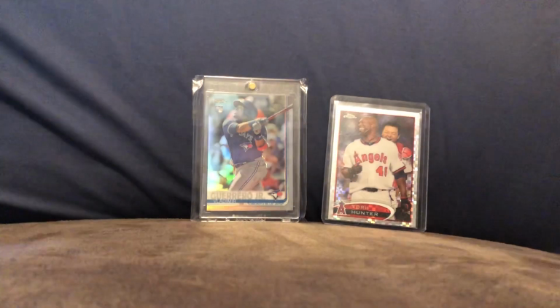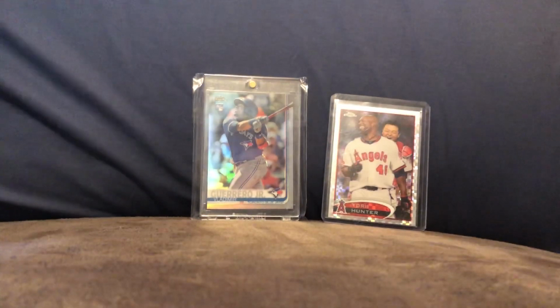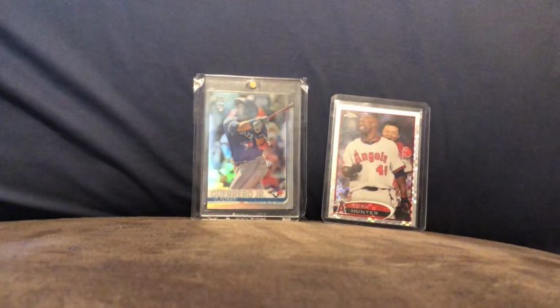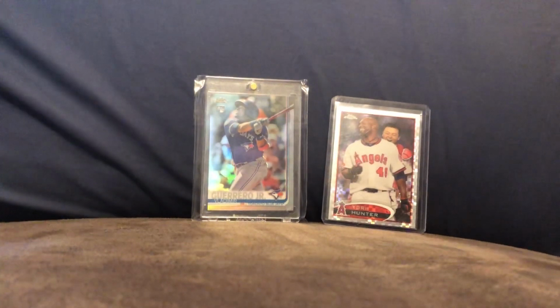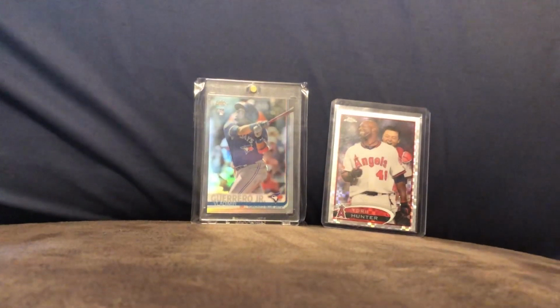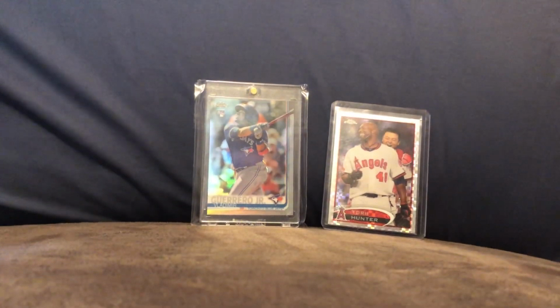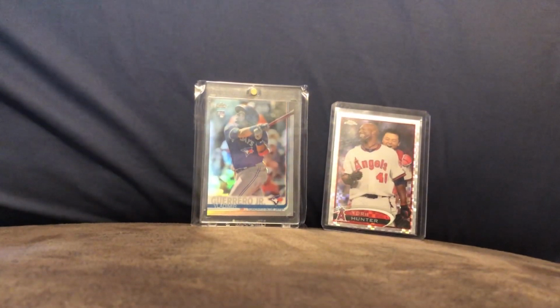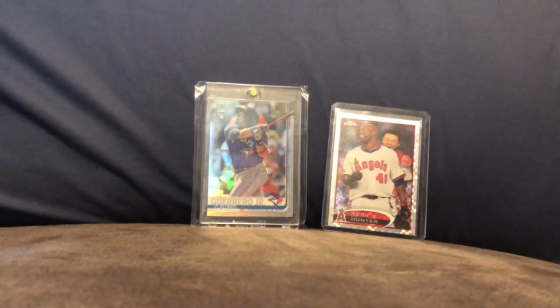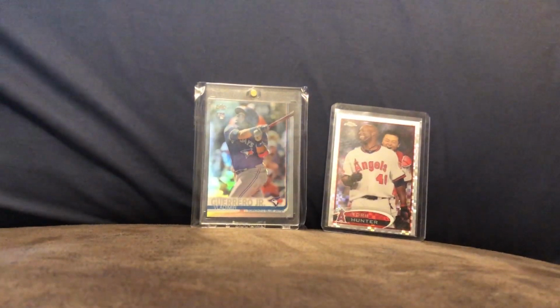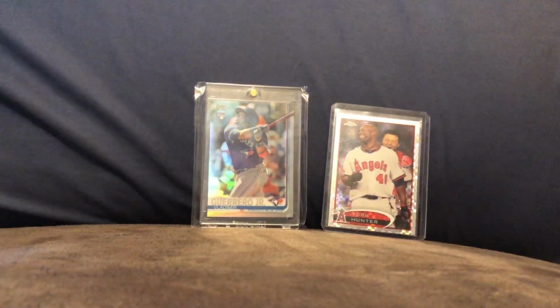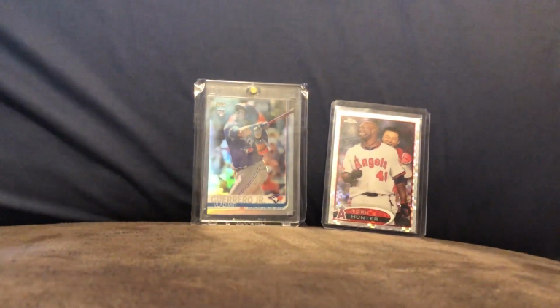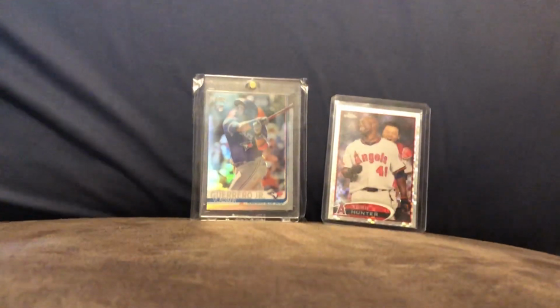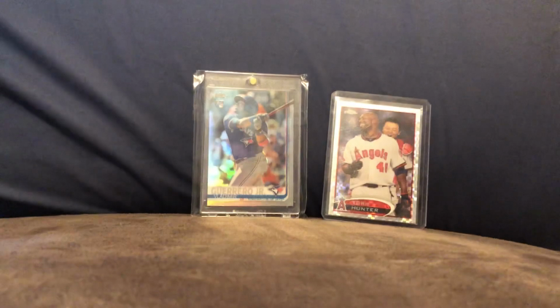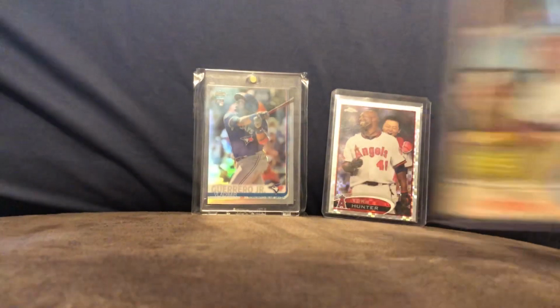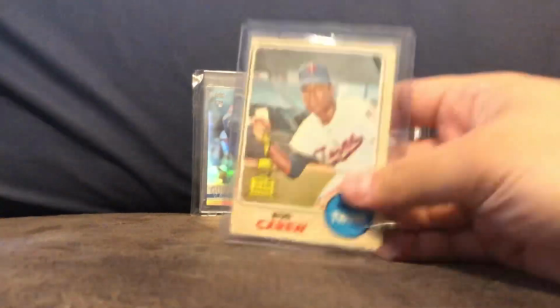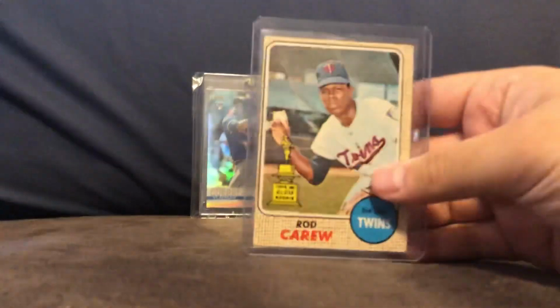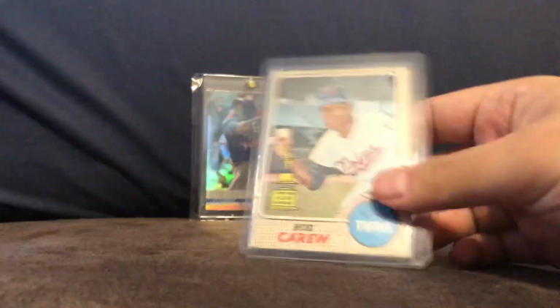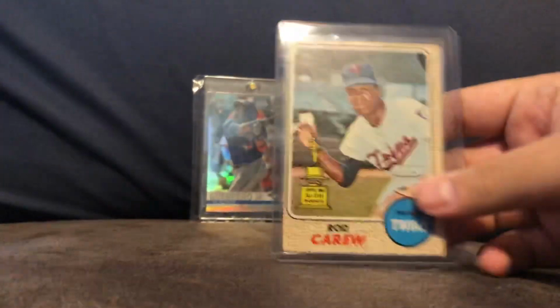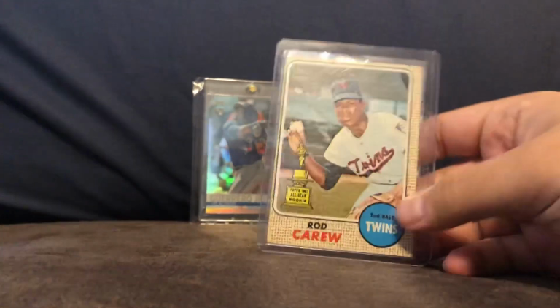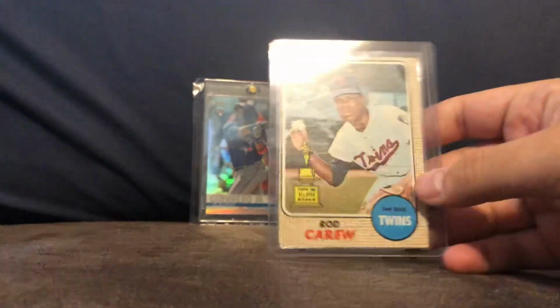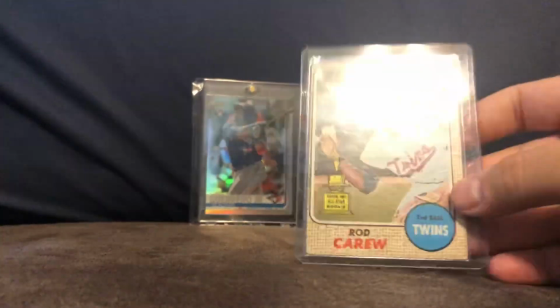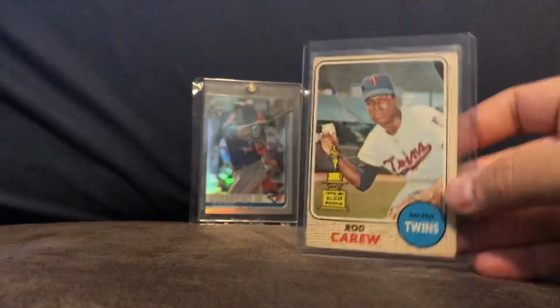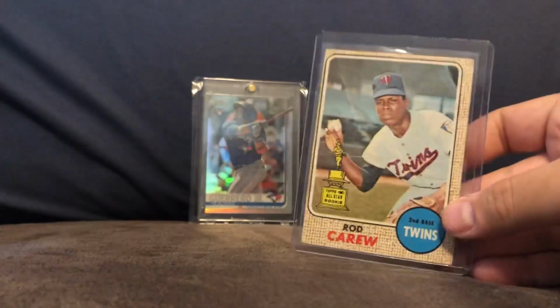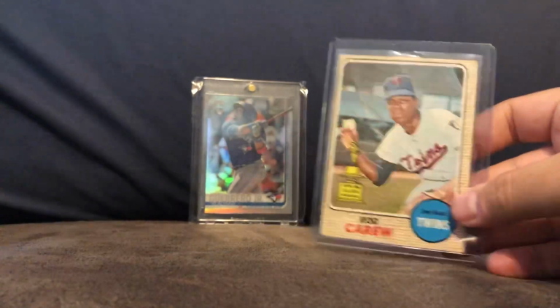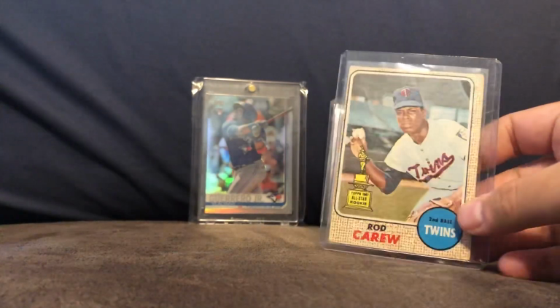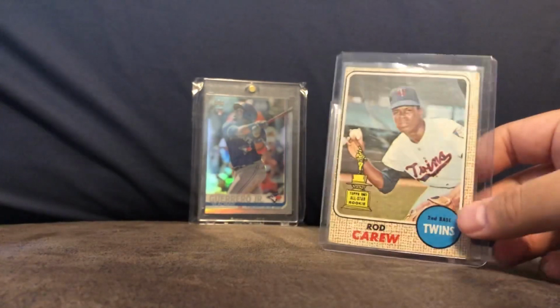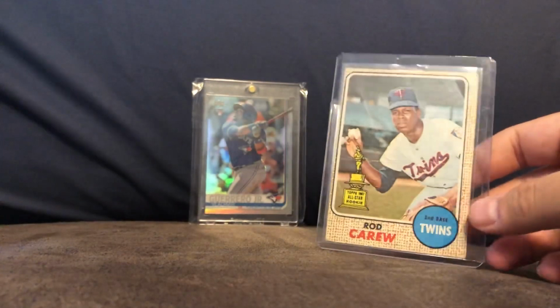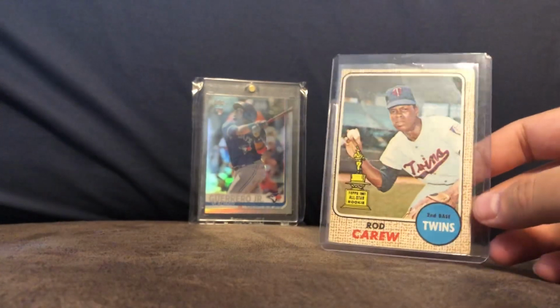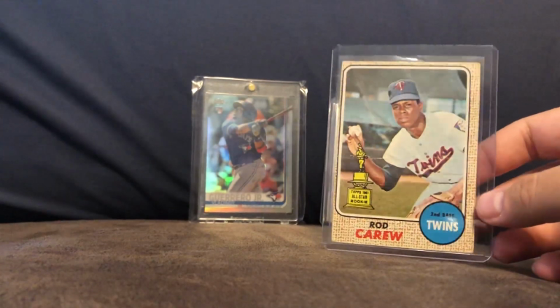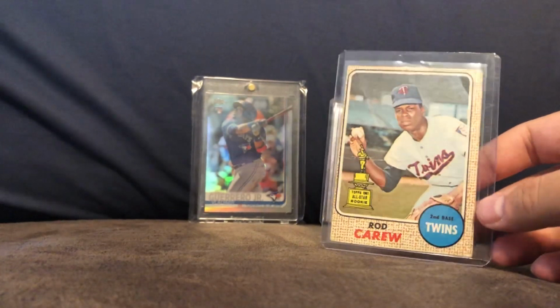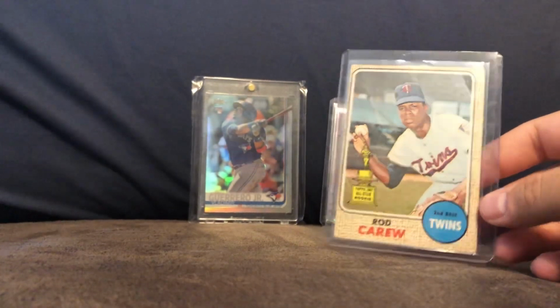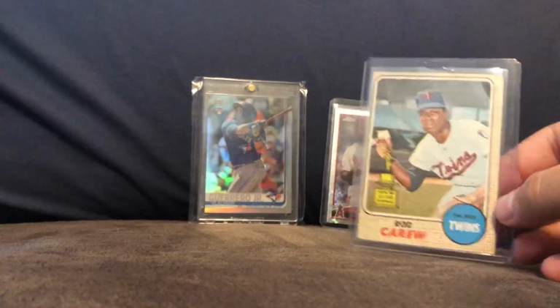I also got a Rod Carew card from Jeff Airtime a couple weeks ago.